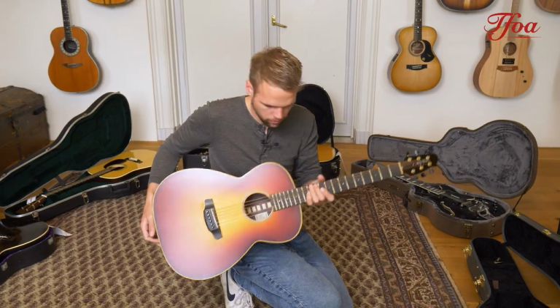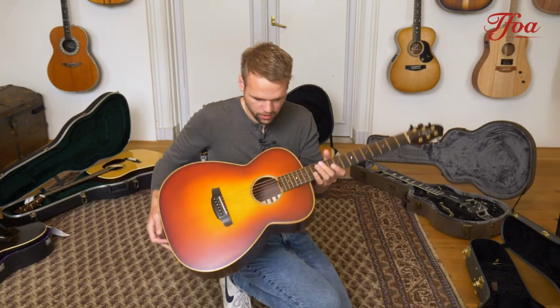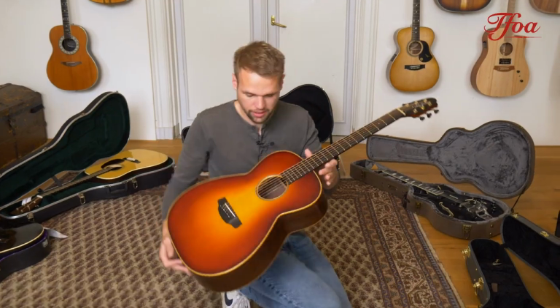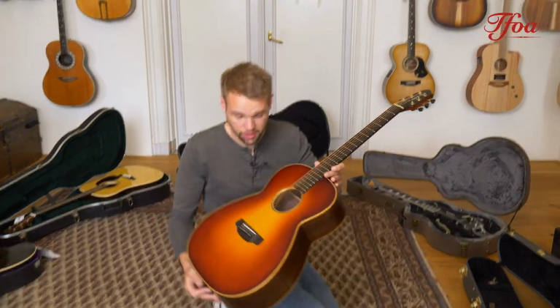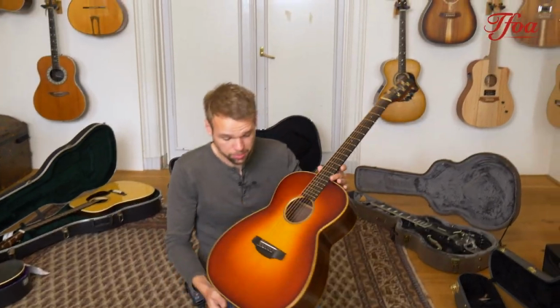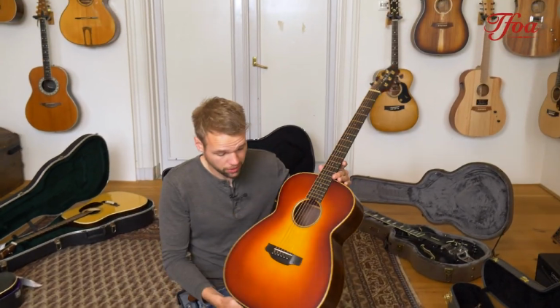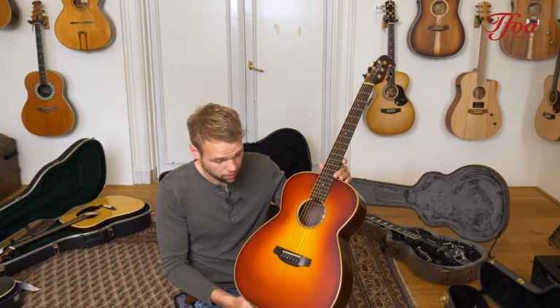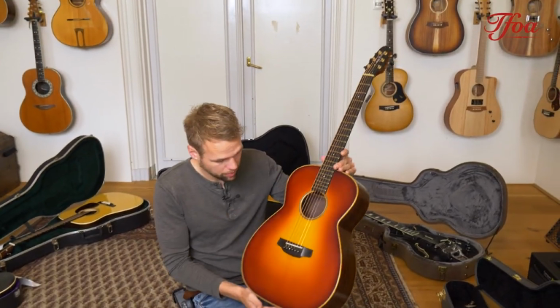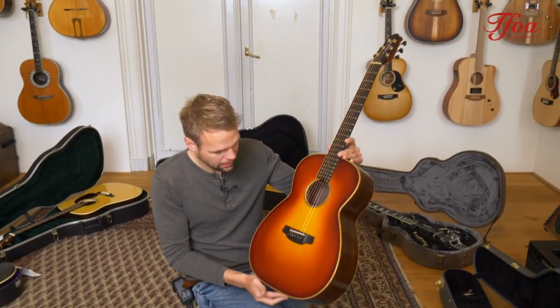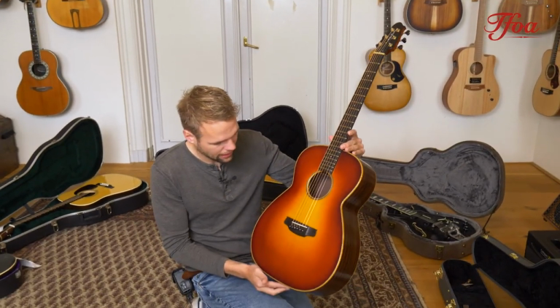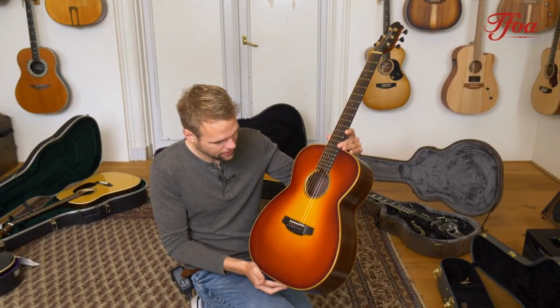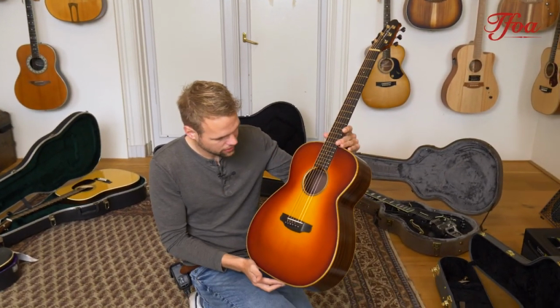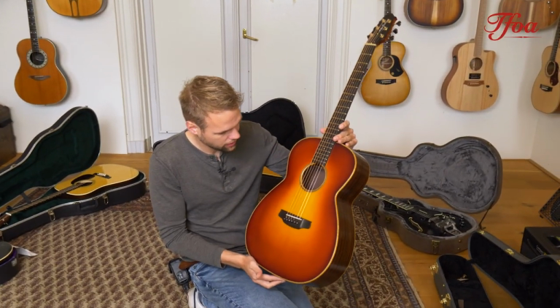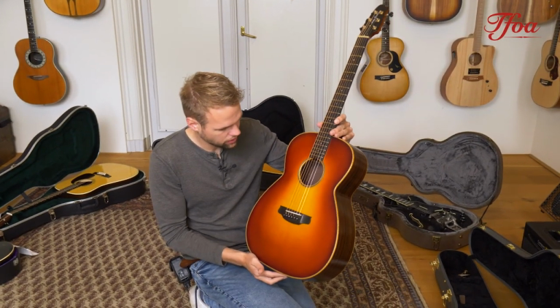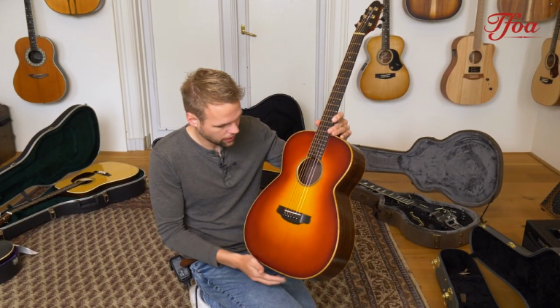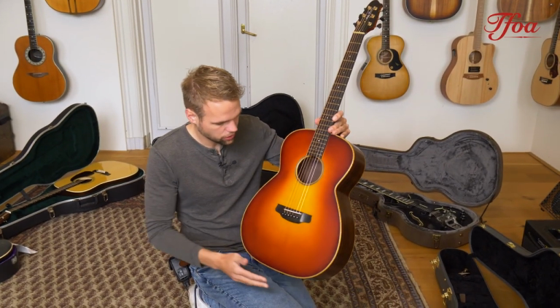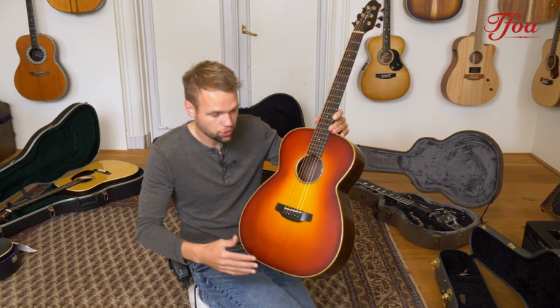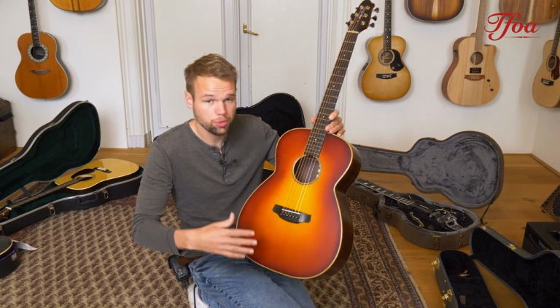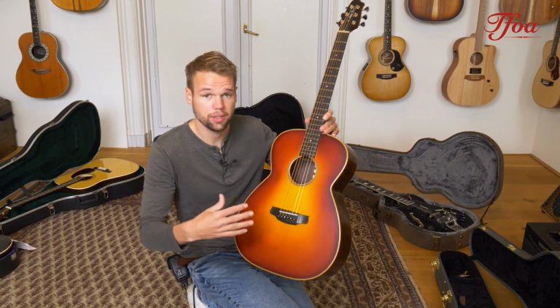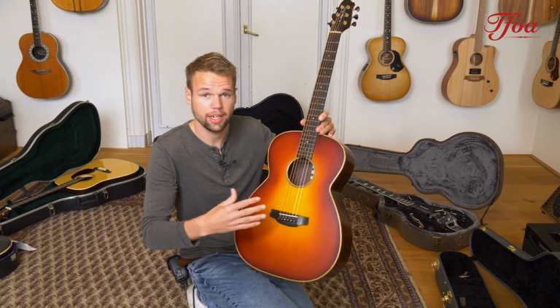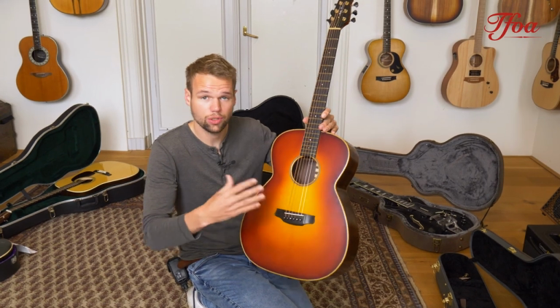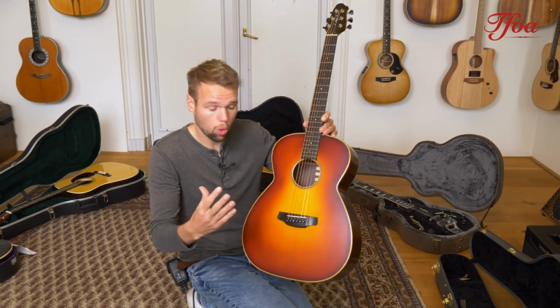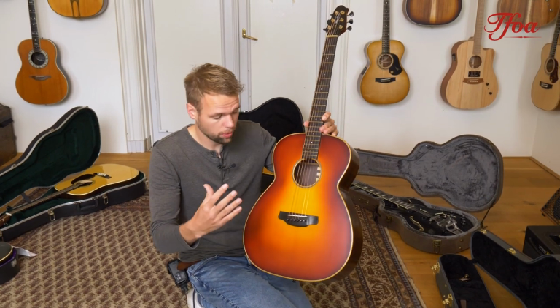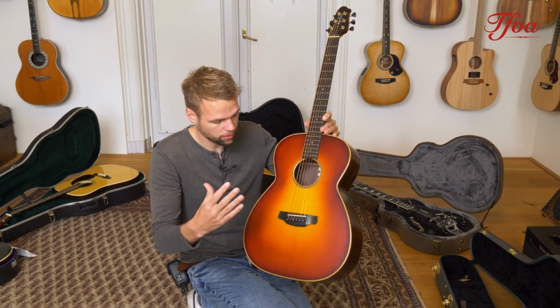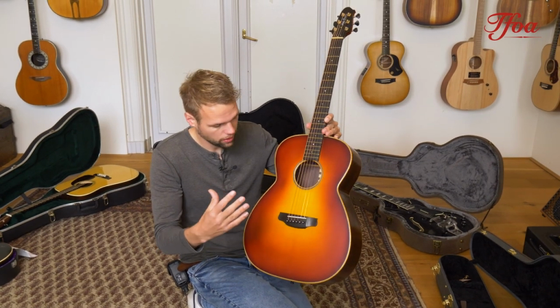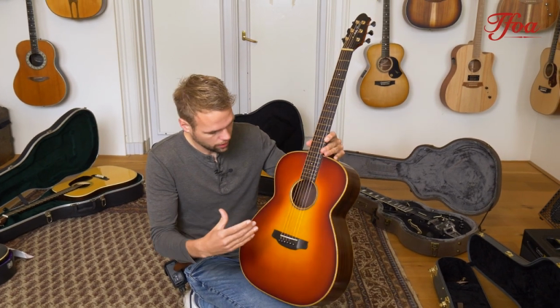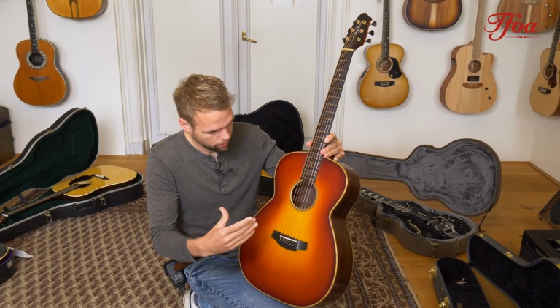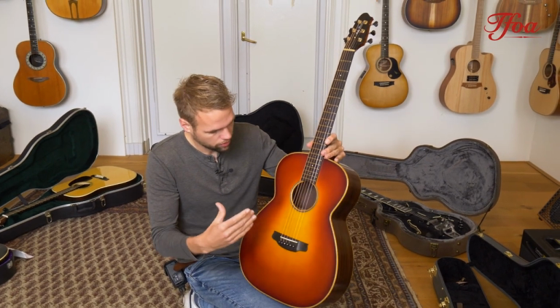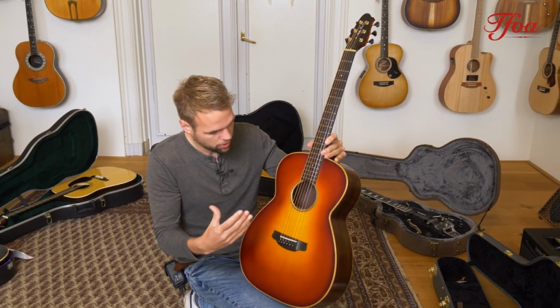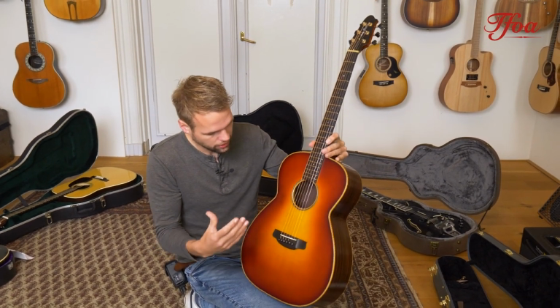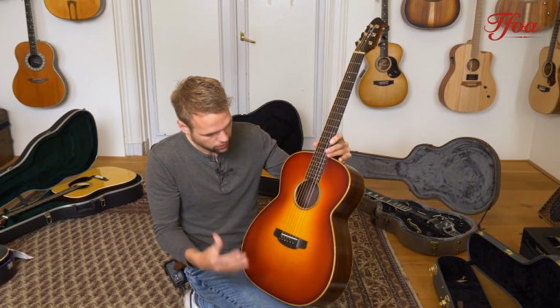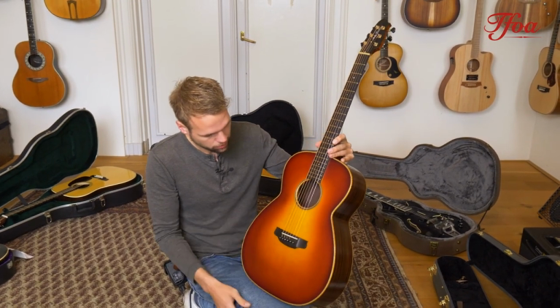The guitar is built incredibly light and has a super nice open and vibrating tone.